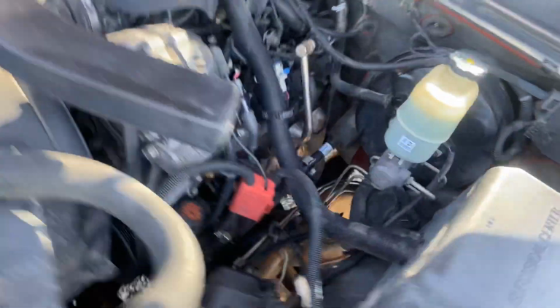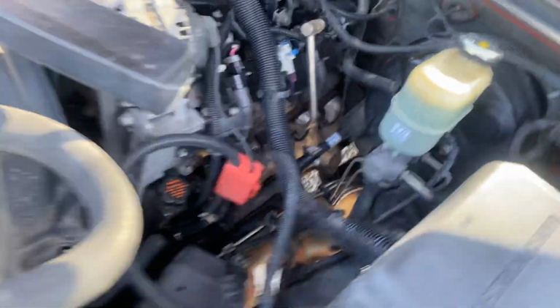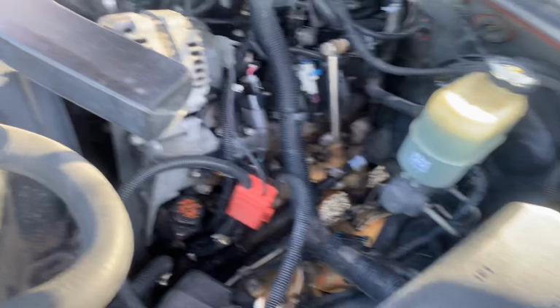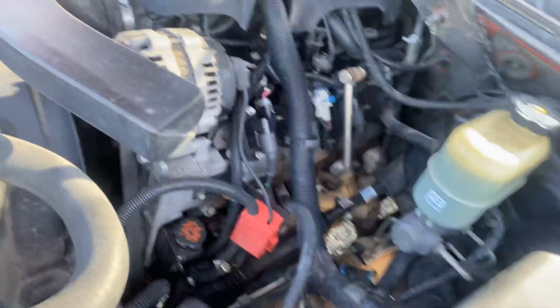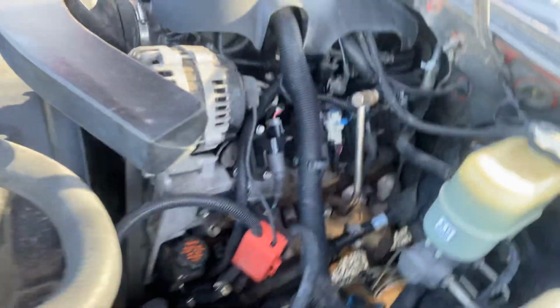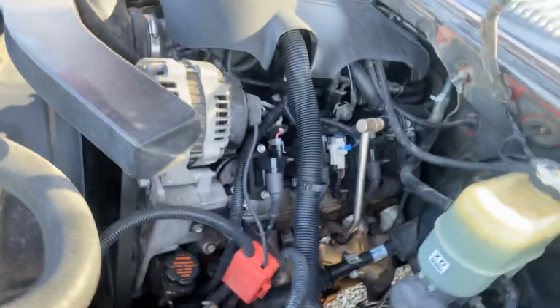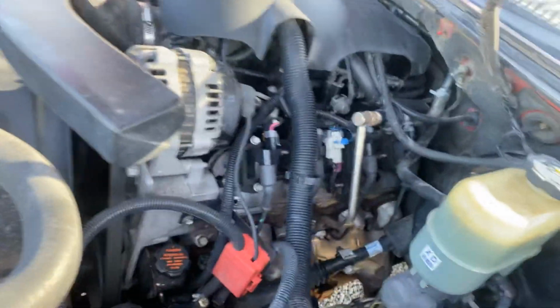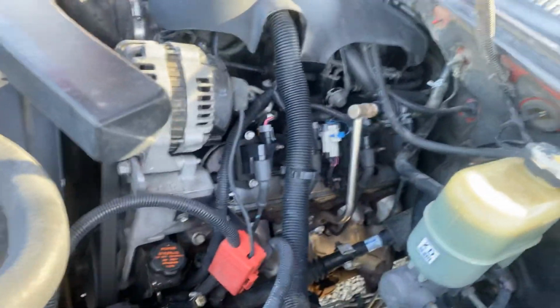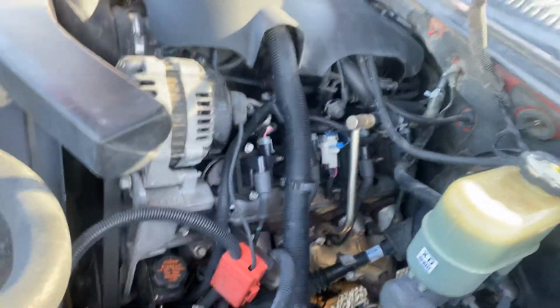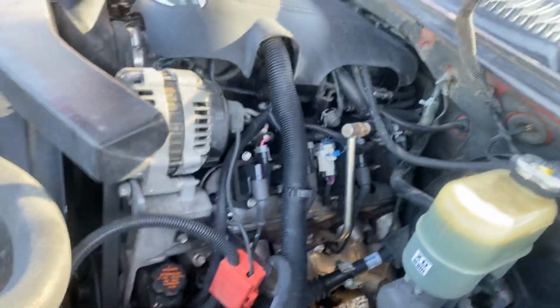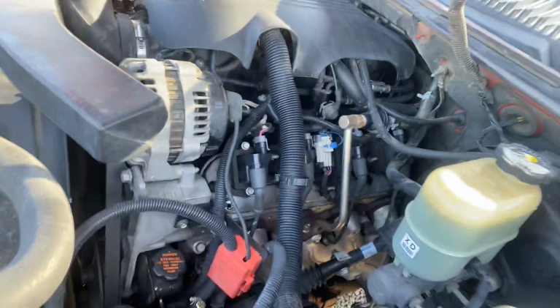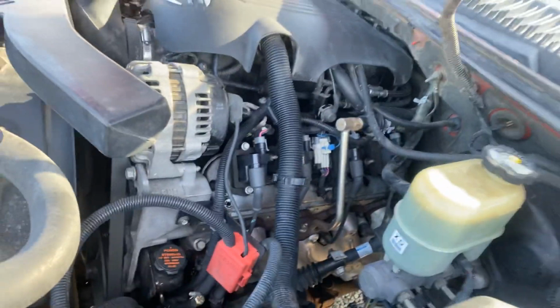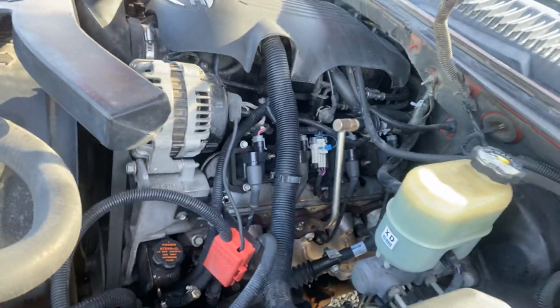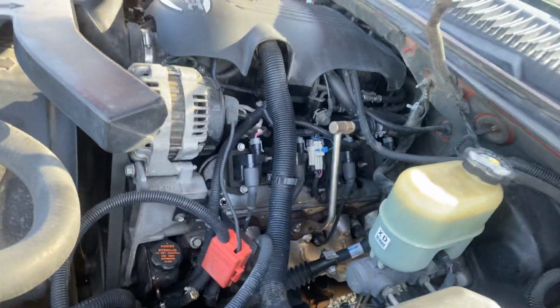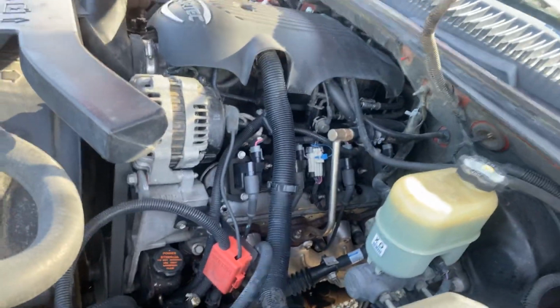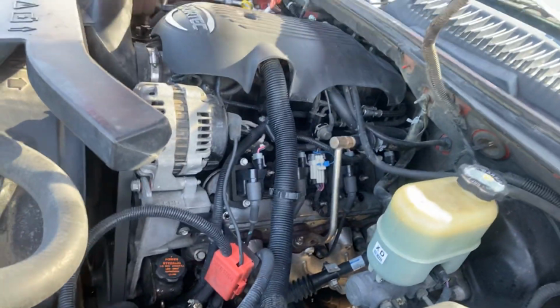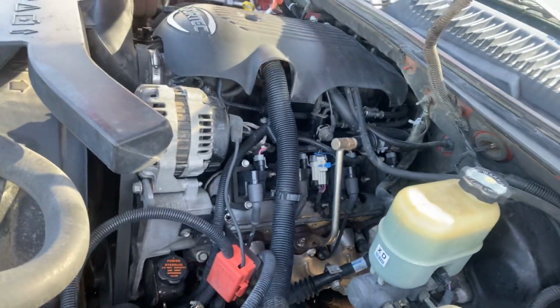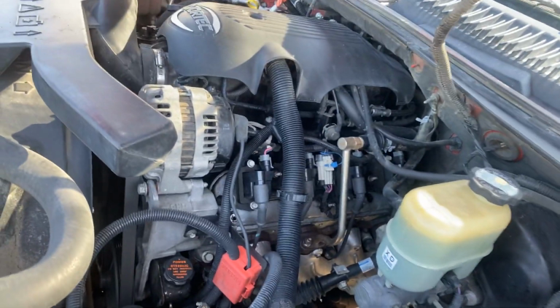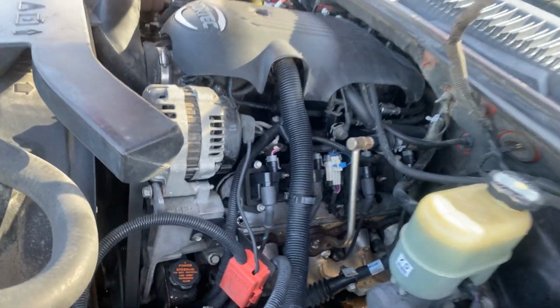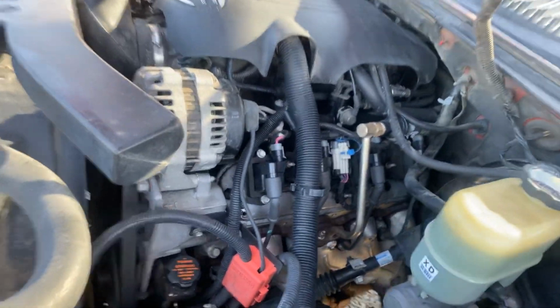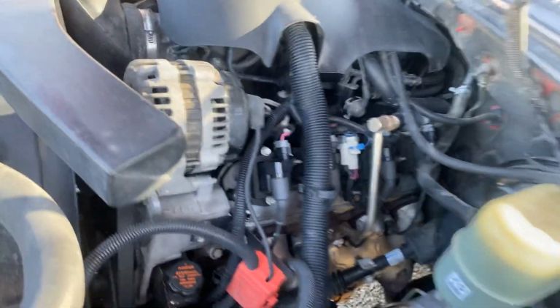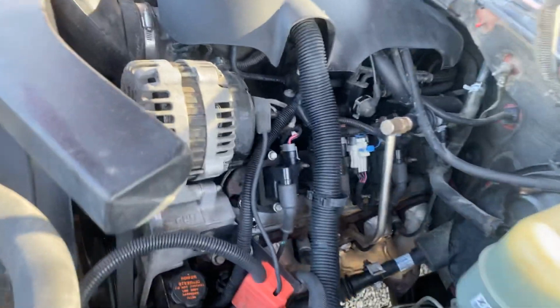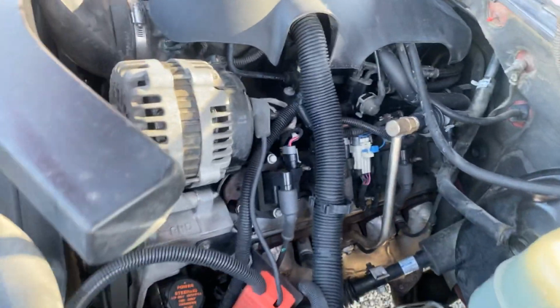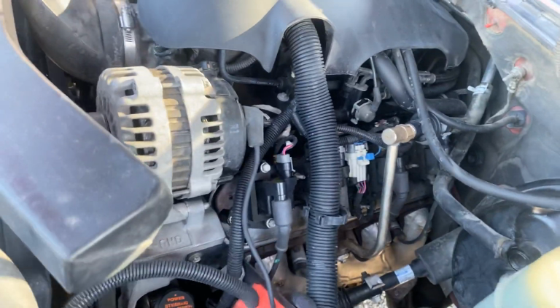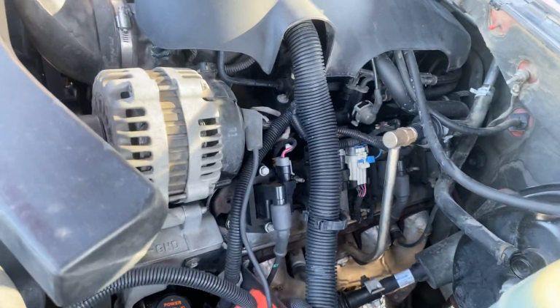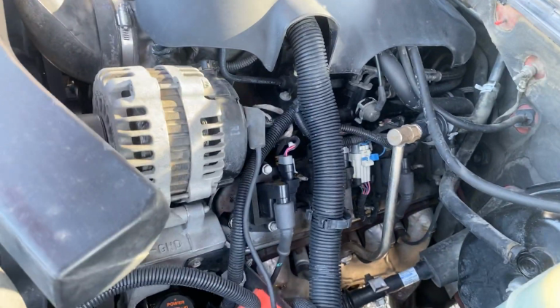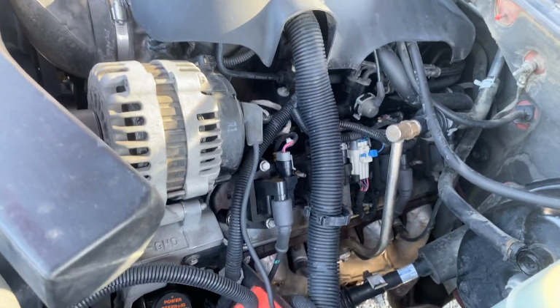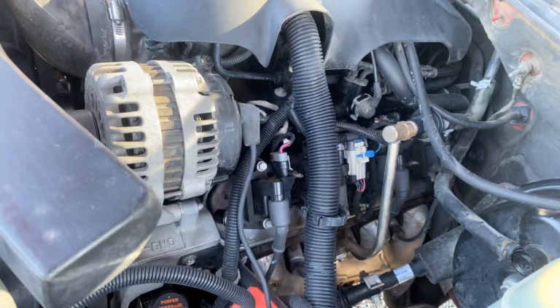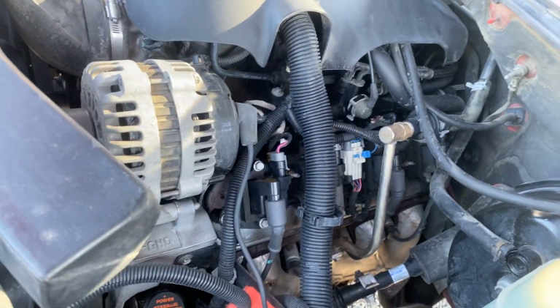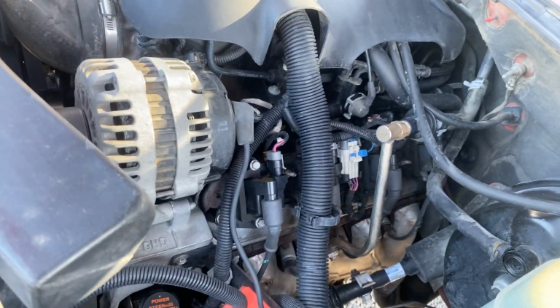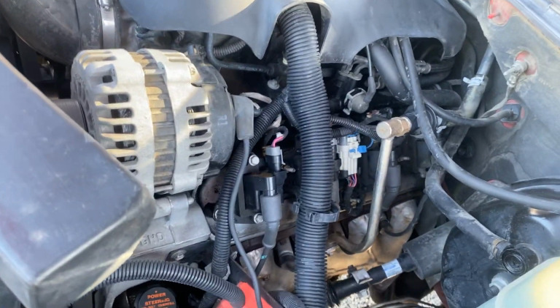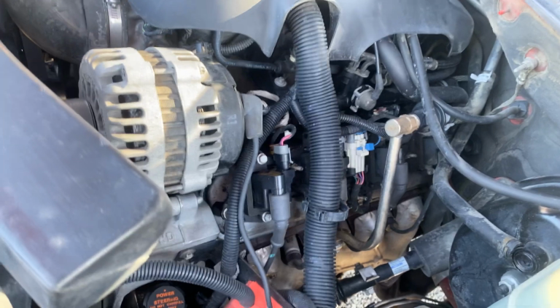The 4.8 LS engine is nice and clean, smooth, quiet.